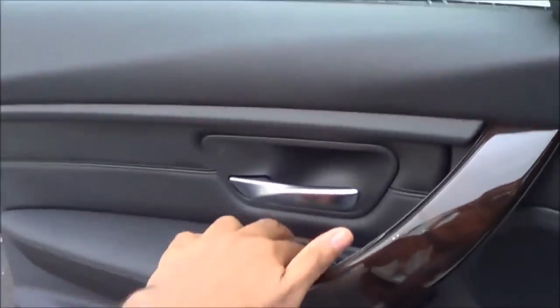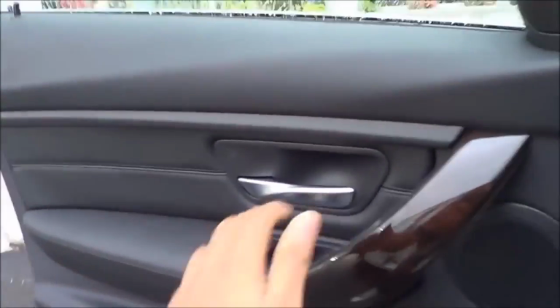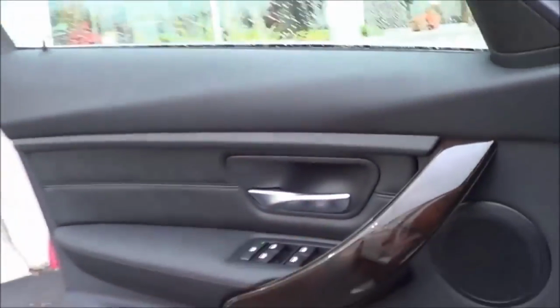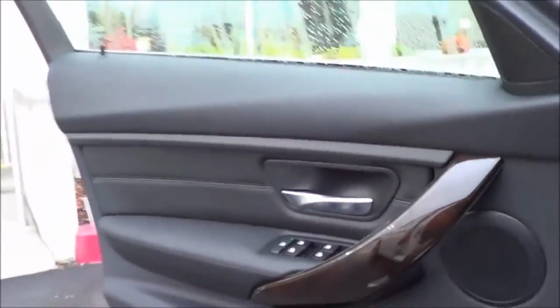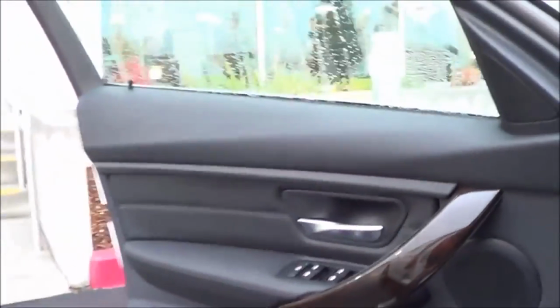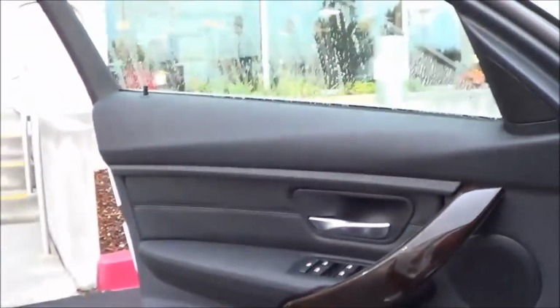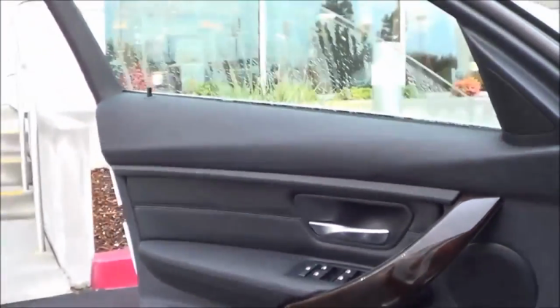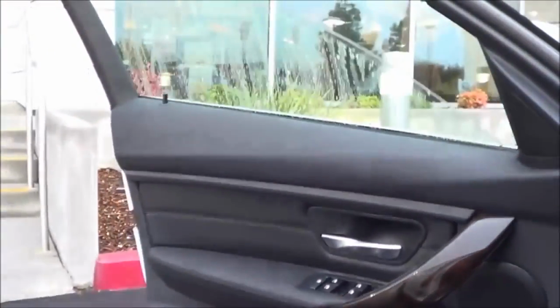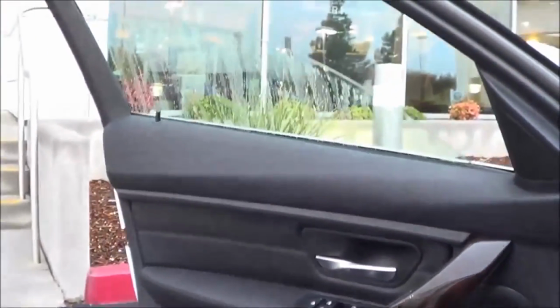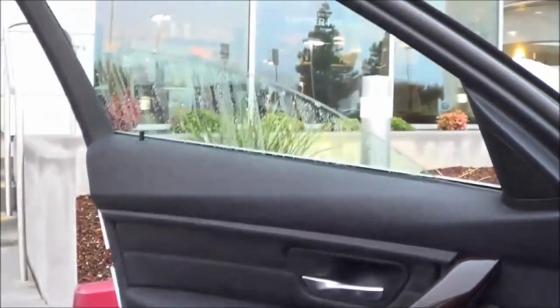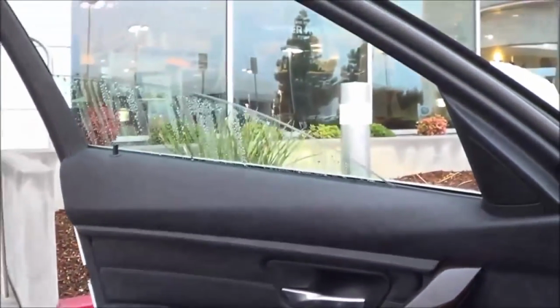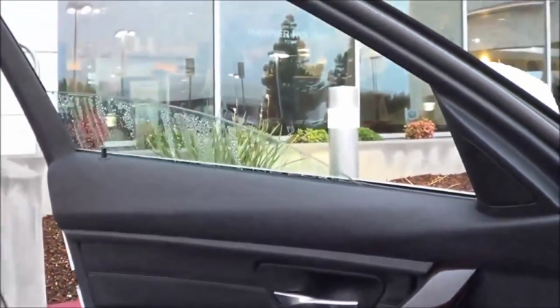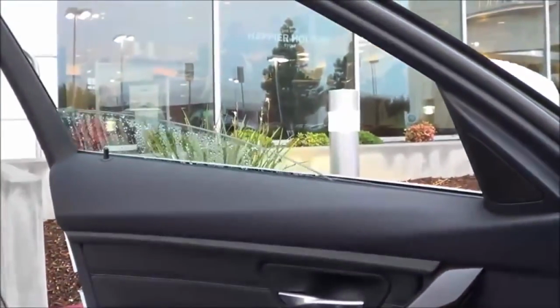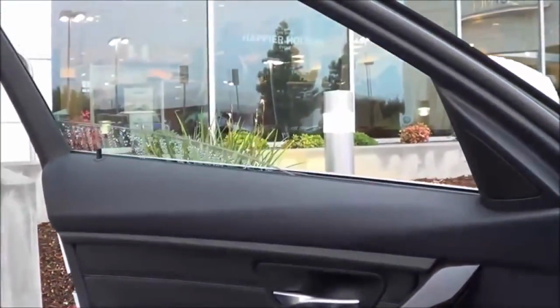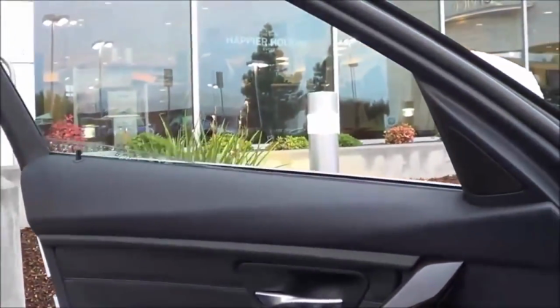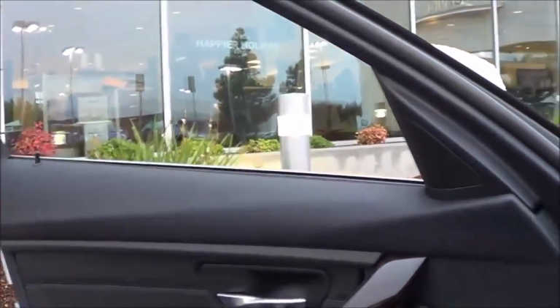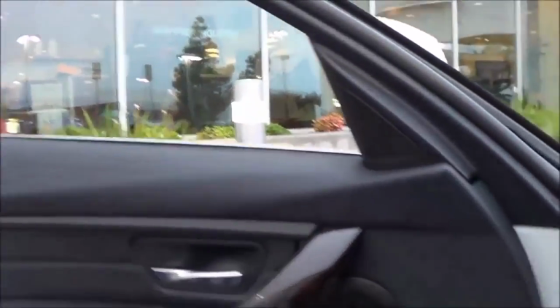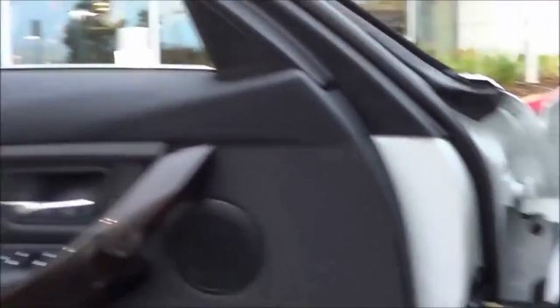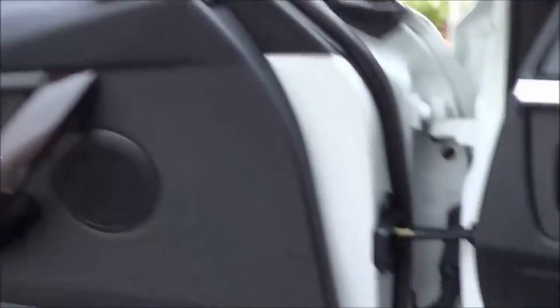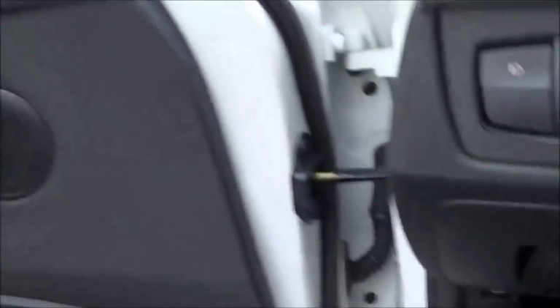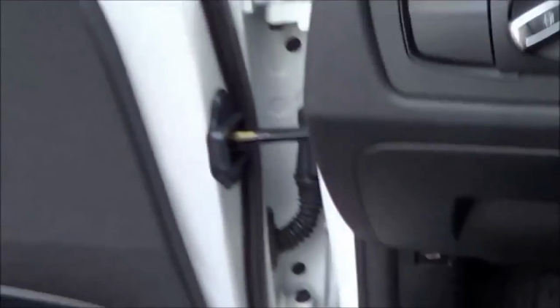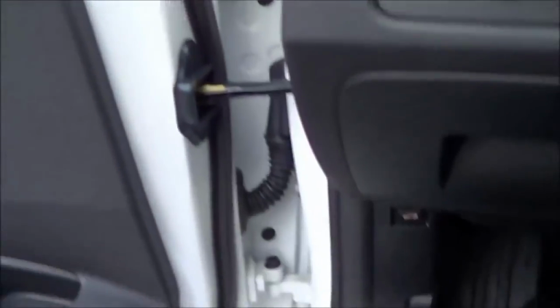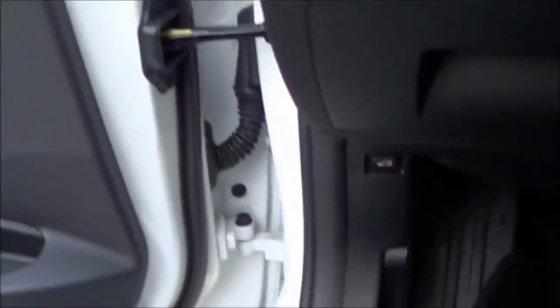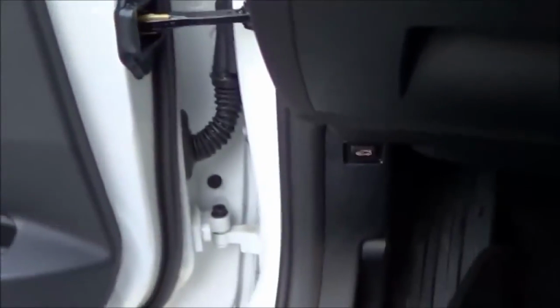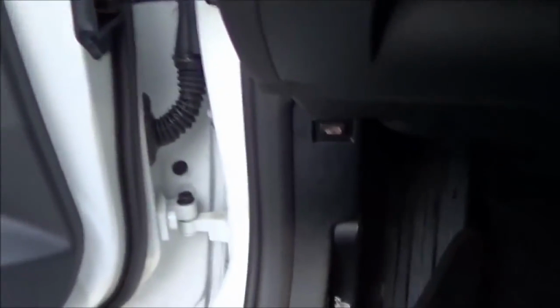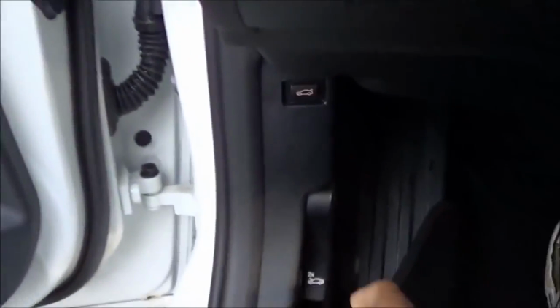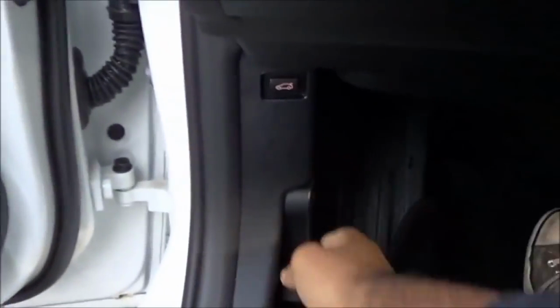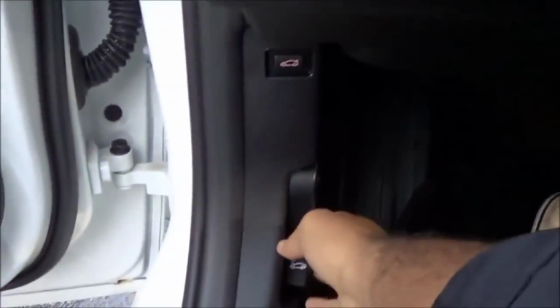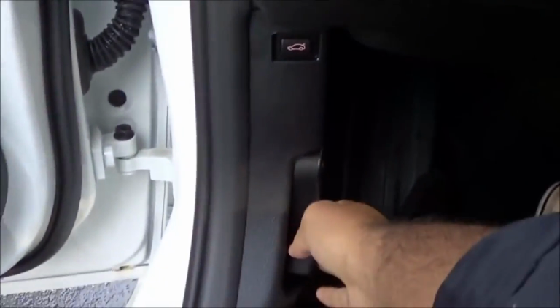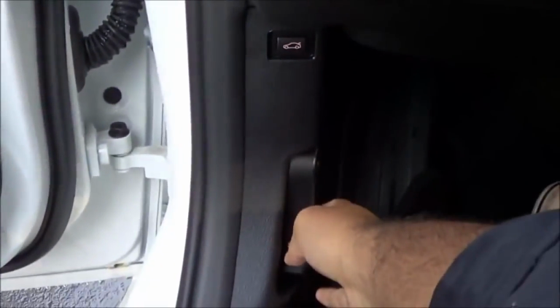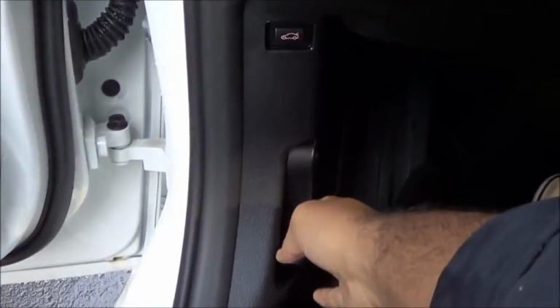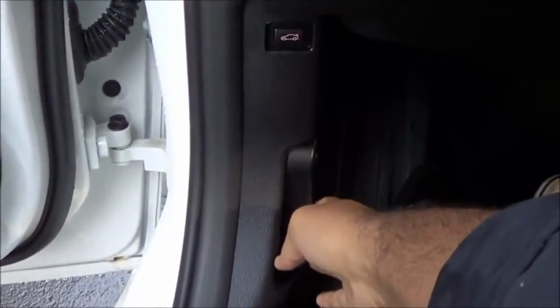All windows are fully automatic in the 3 Series. Let's go ahead and pop up the hood and check out the engine bay.